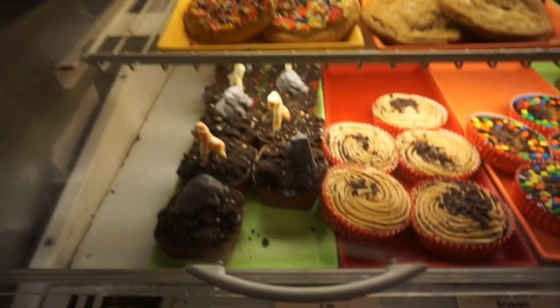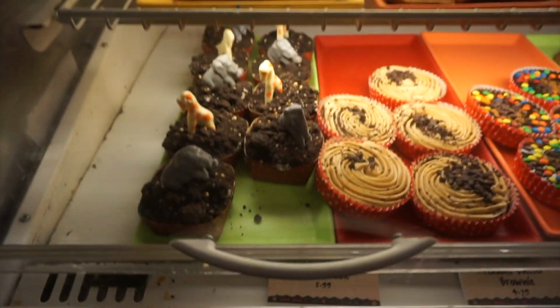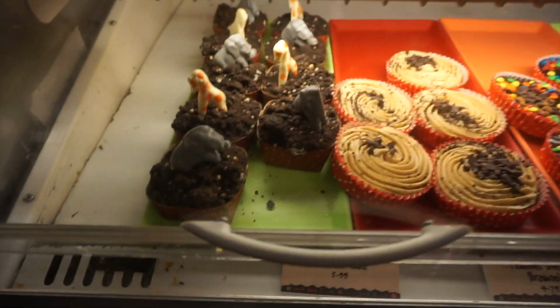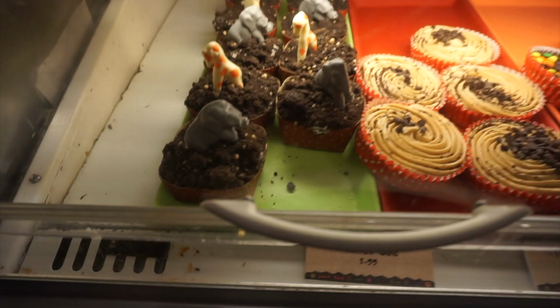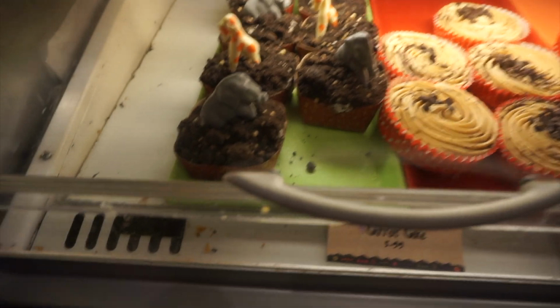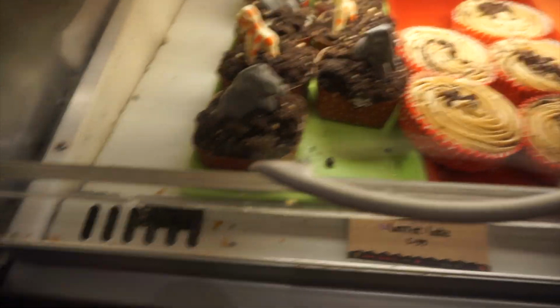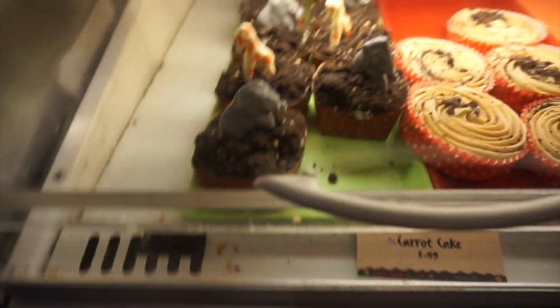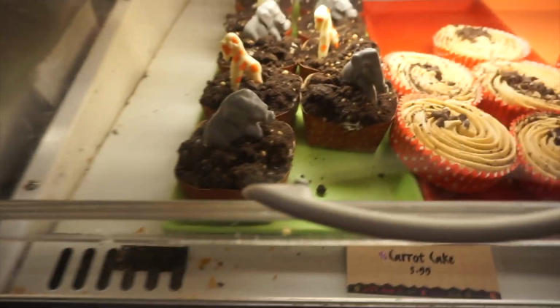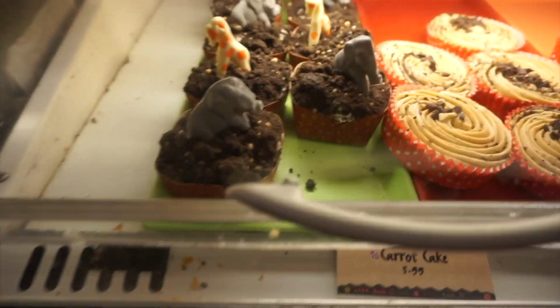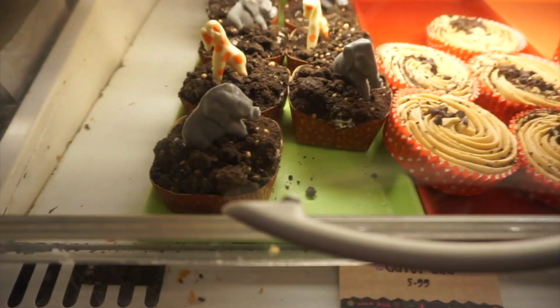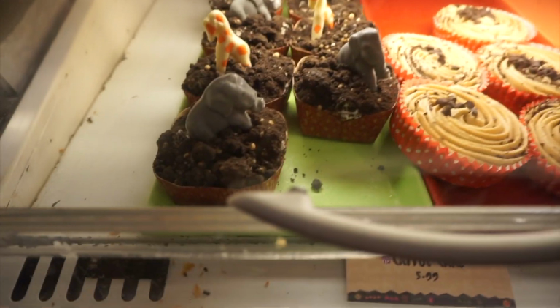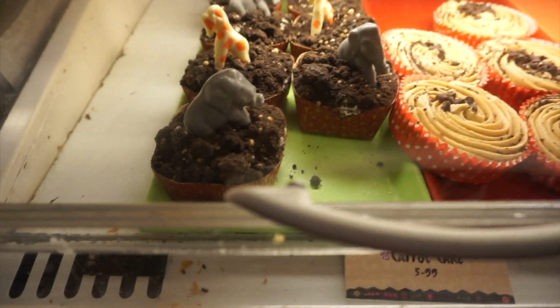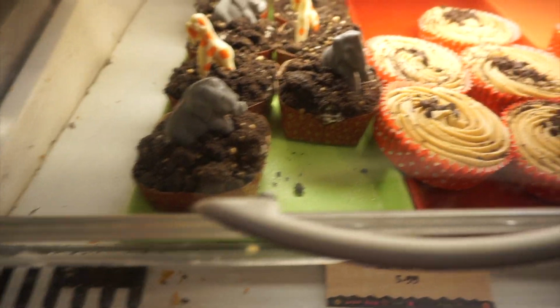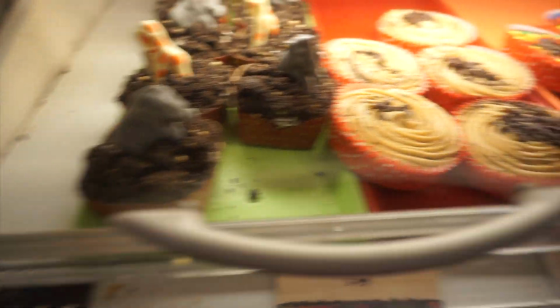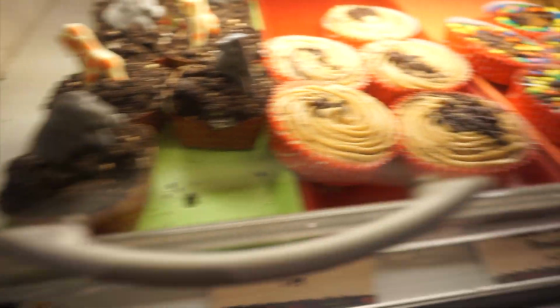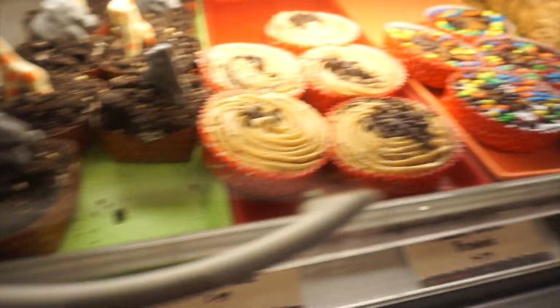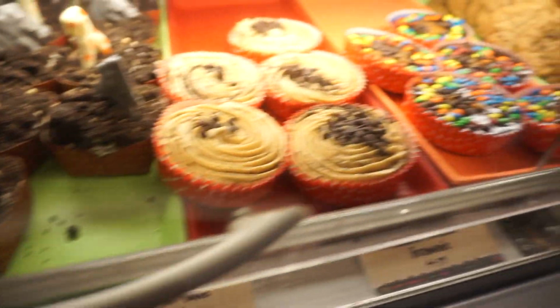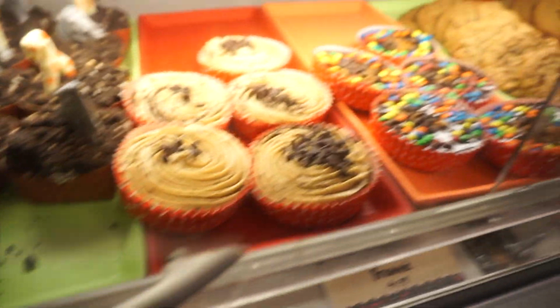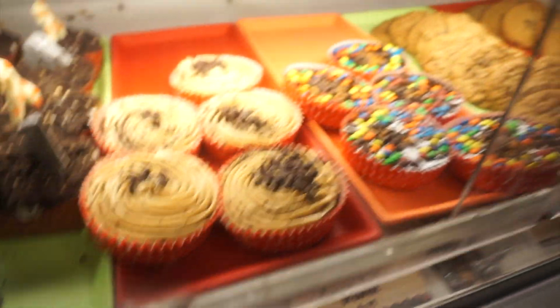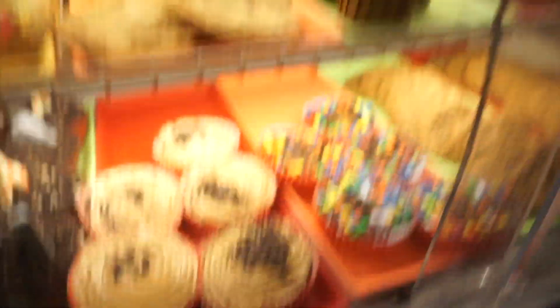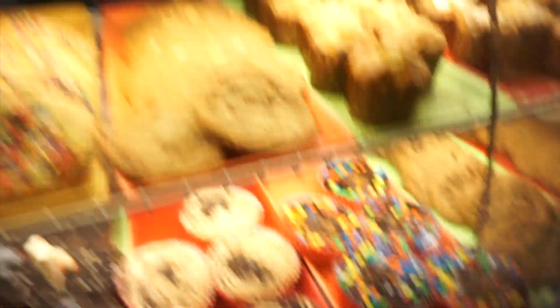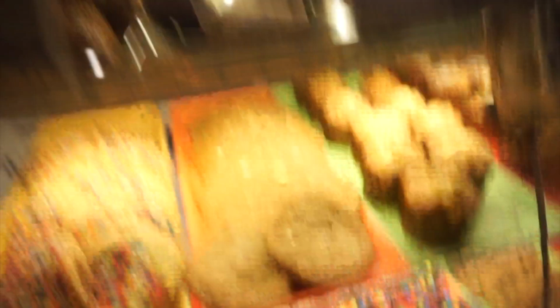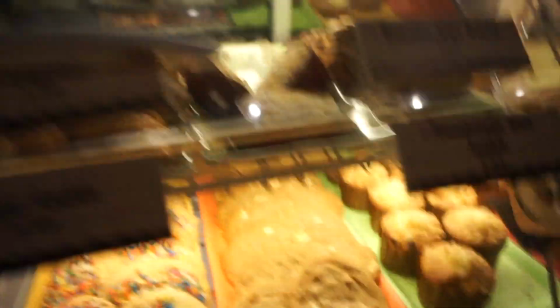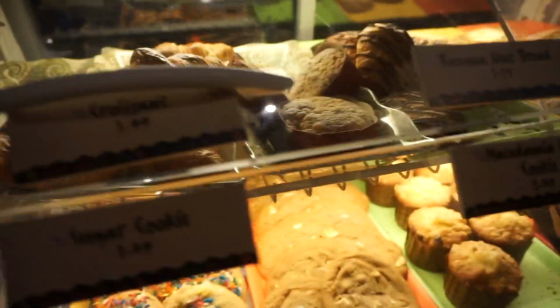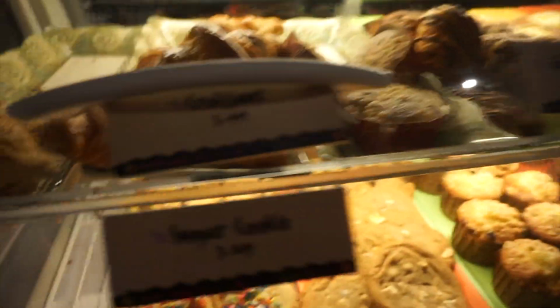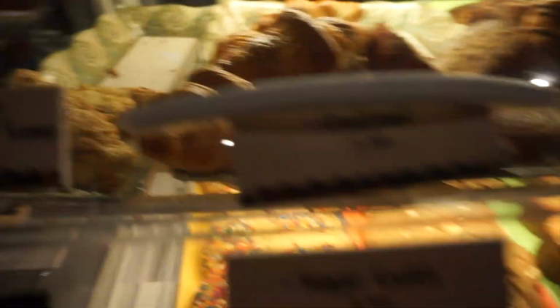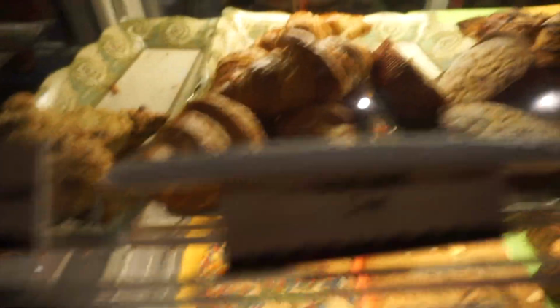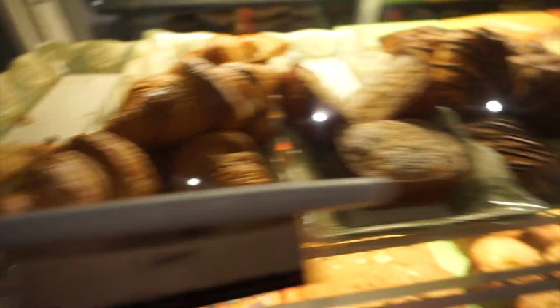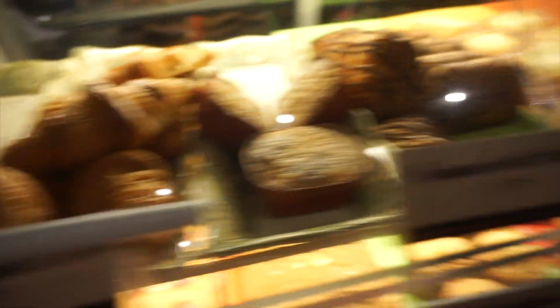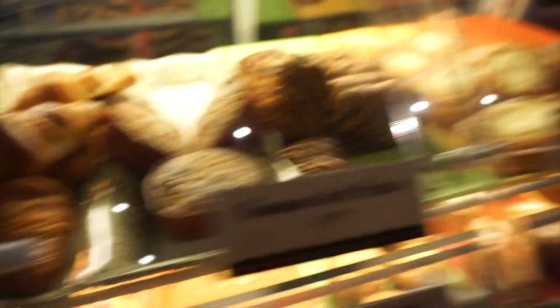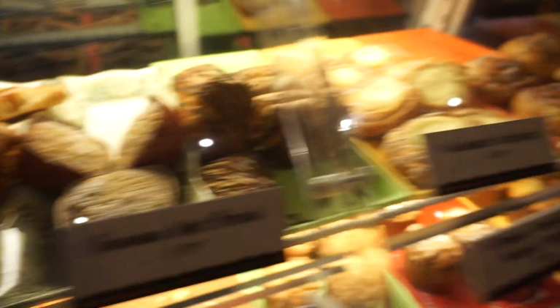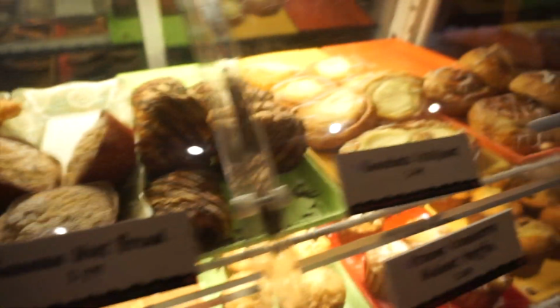And look at the little macadamia. Wow, this looks really good.